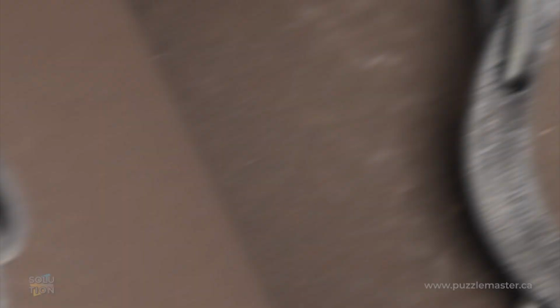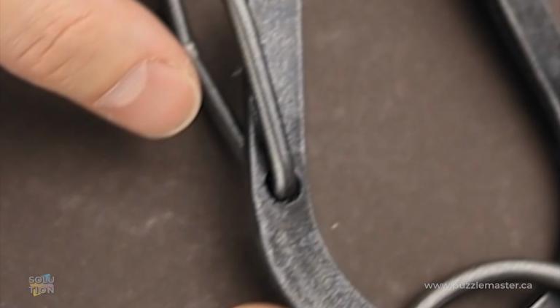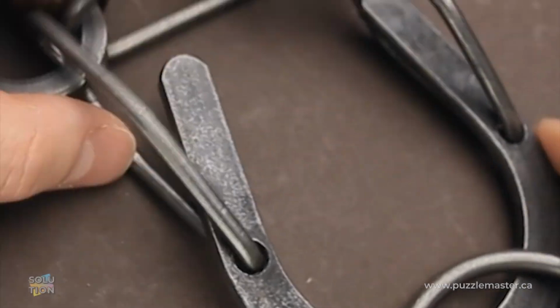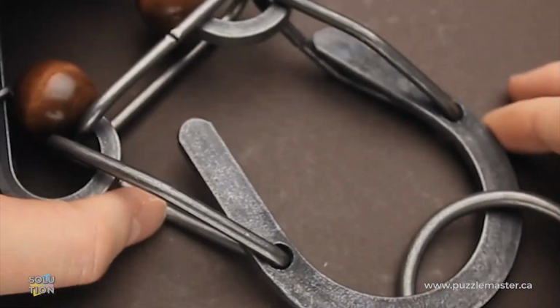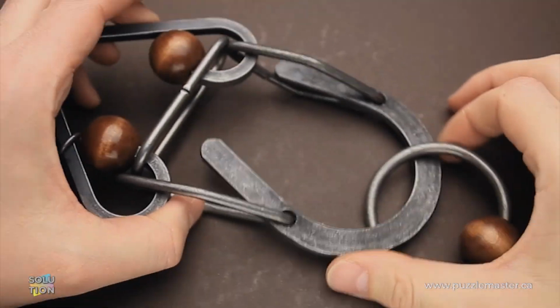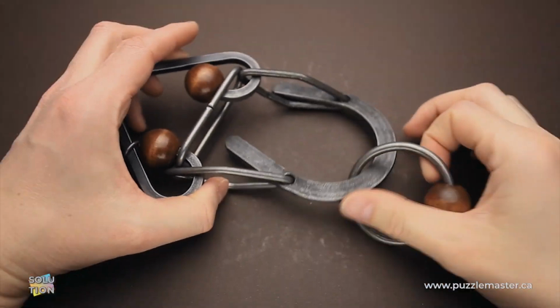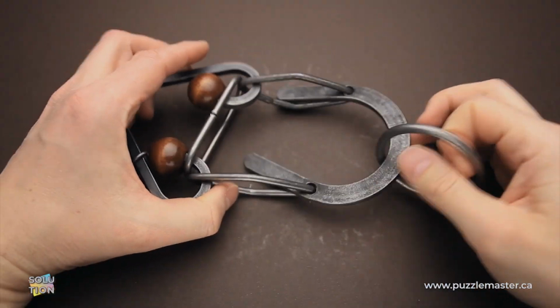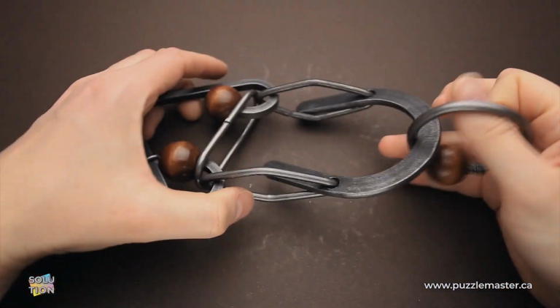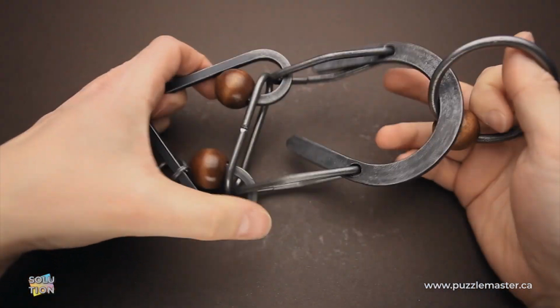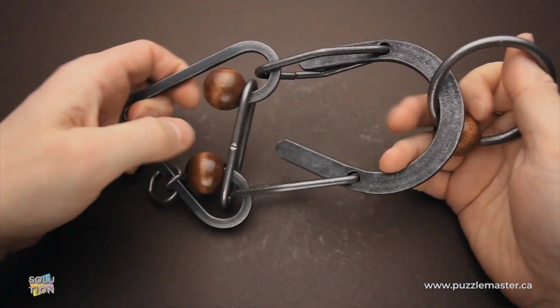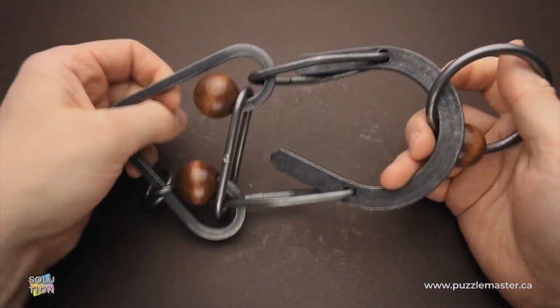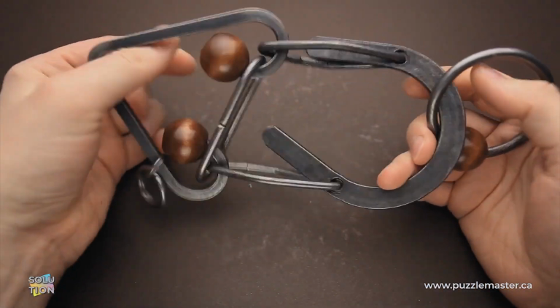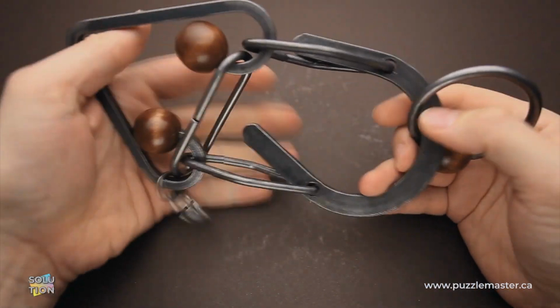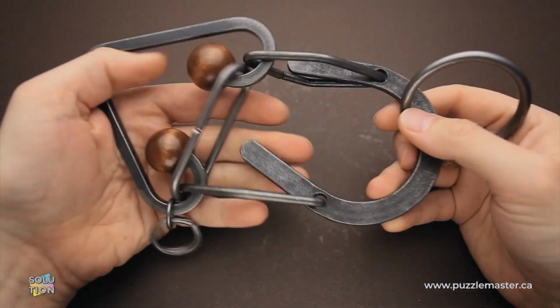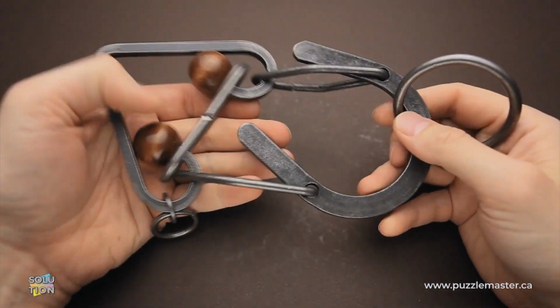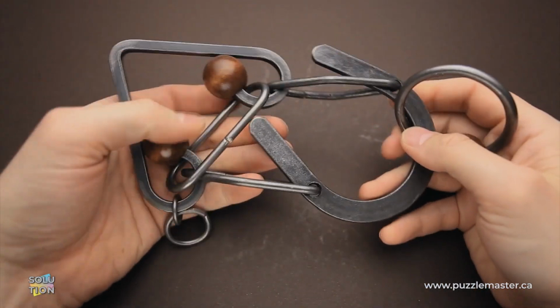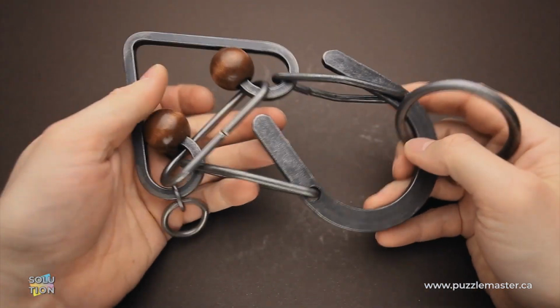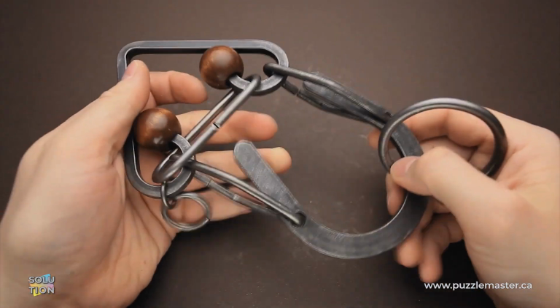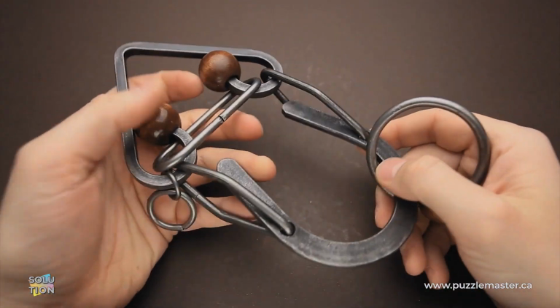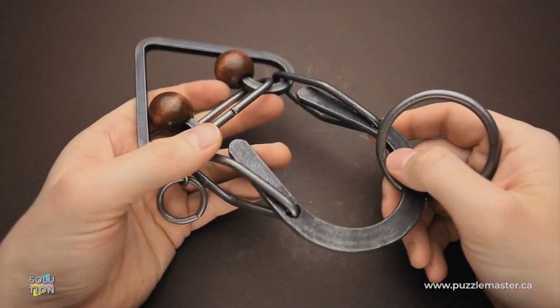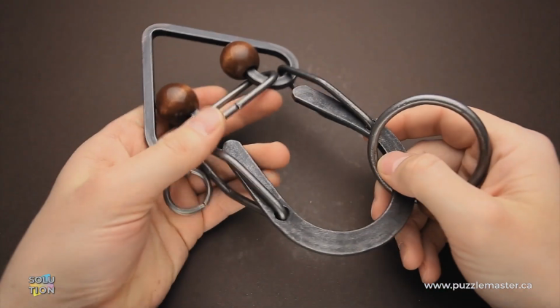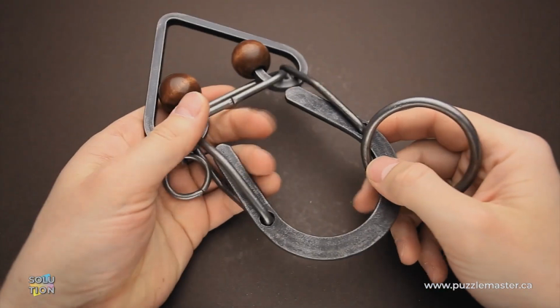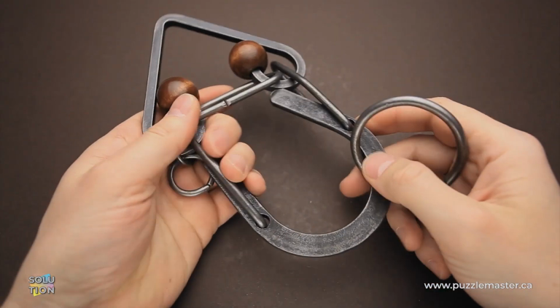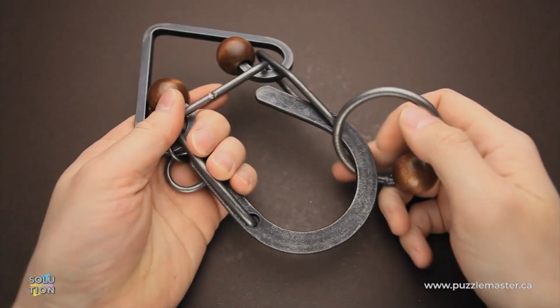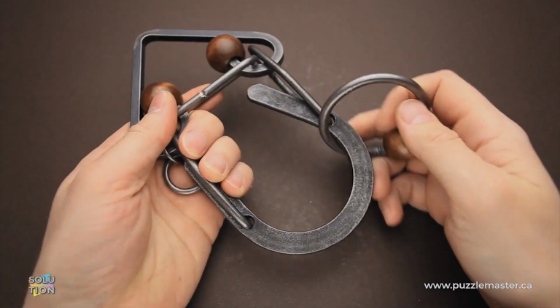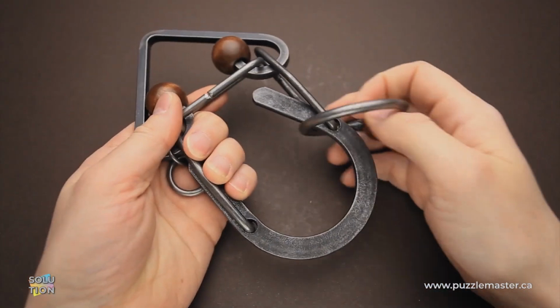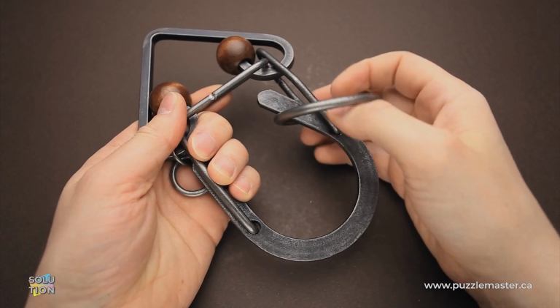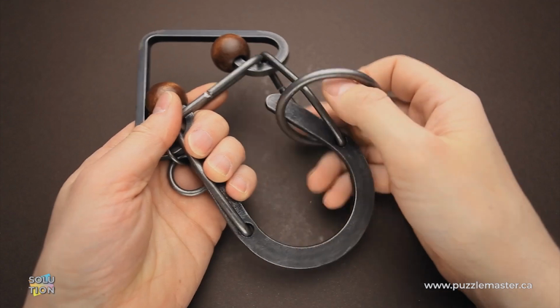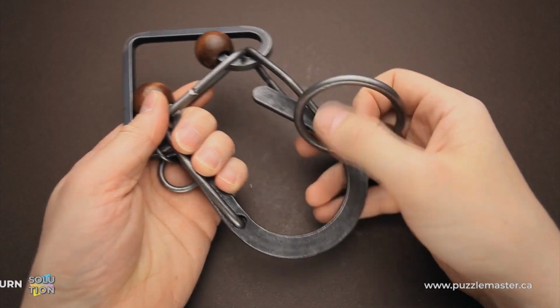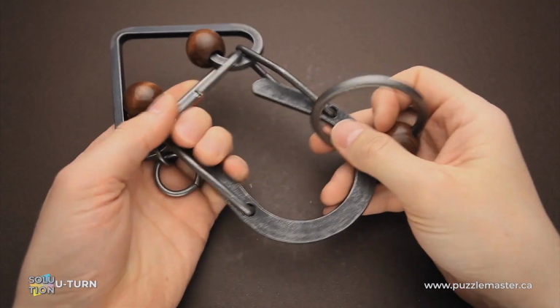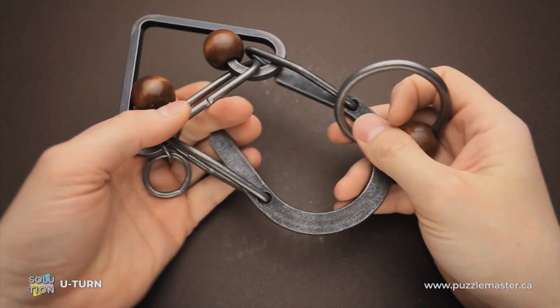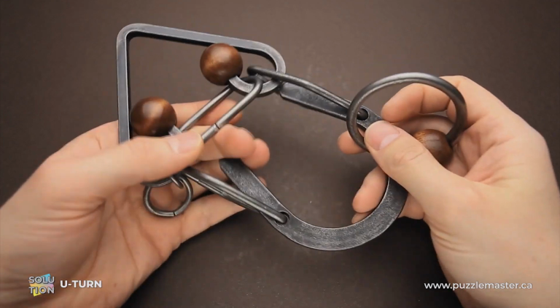Hello and welcome to Puzzle Master. This is the Puzzle Guy and in this video I will show you how to solve the U-turn puzzle.